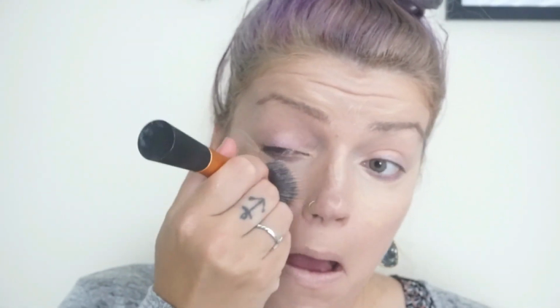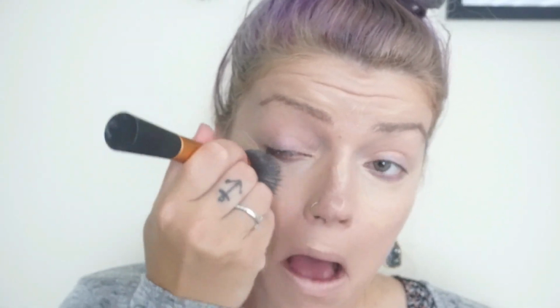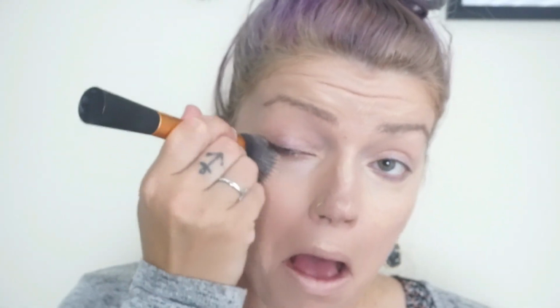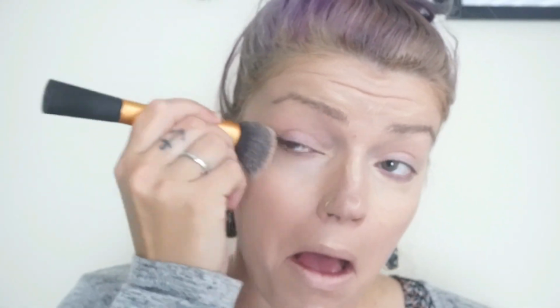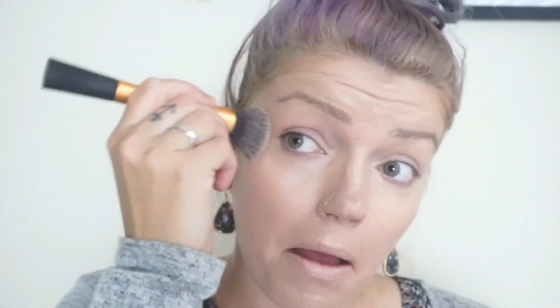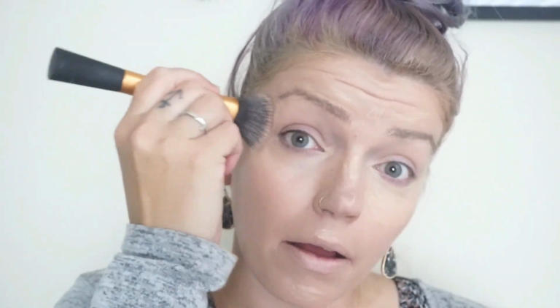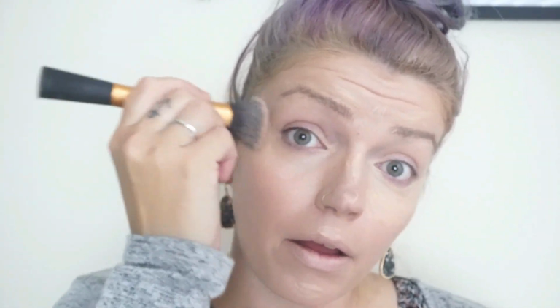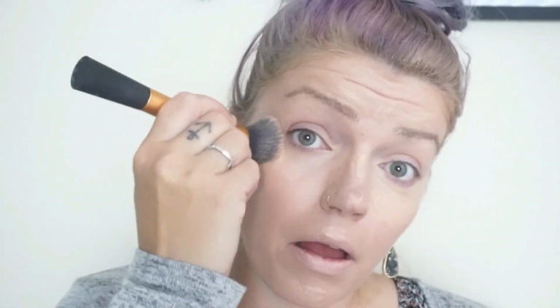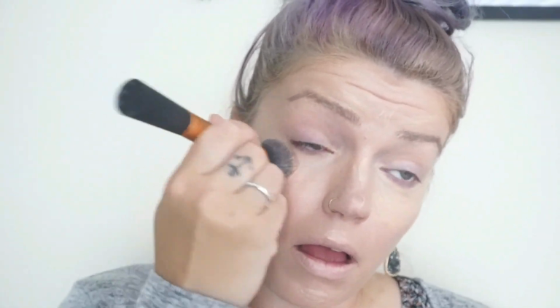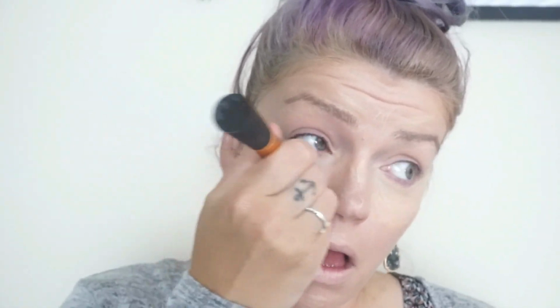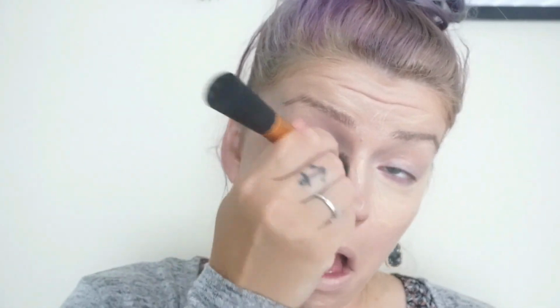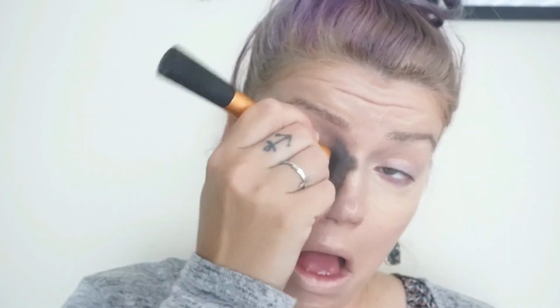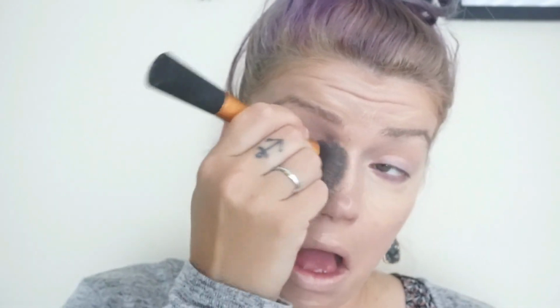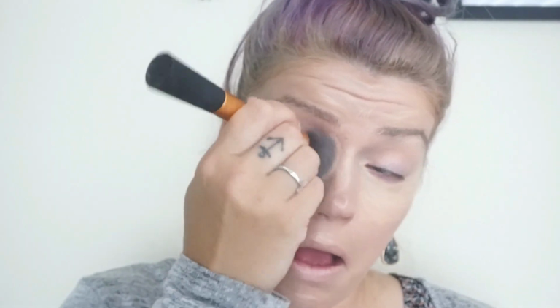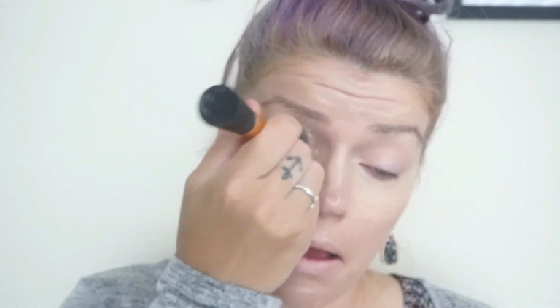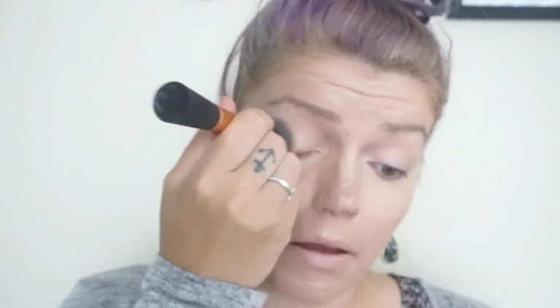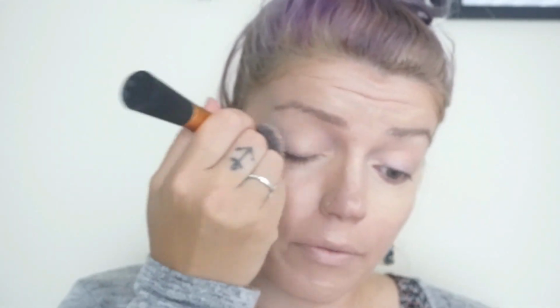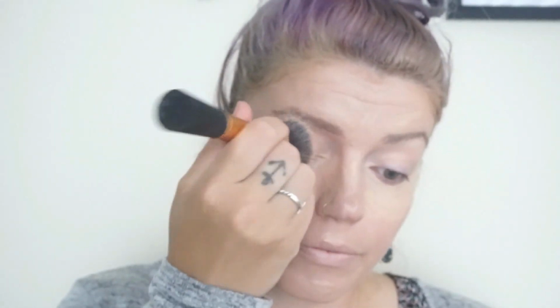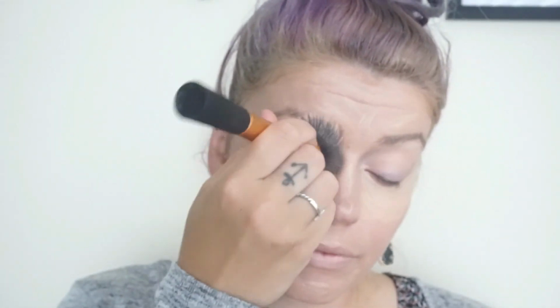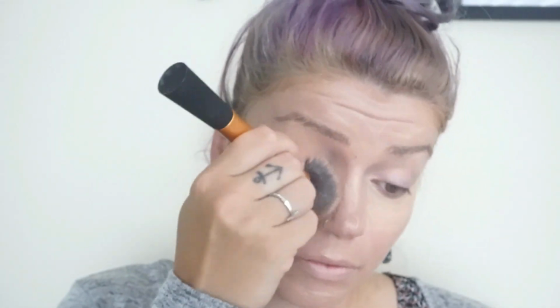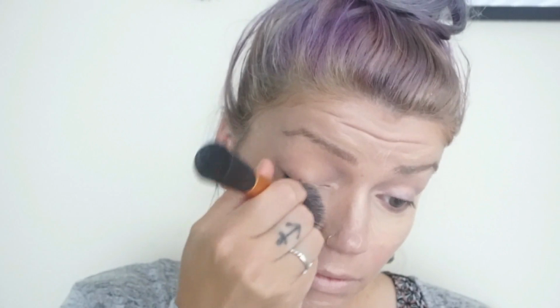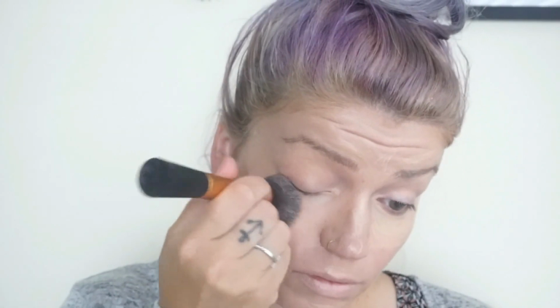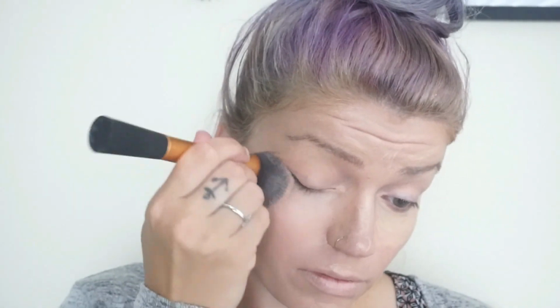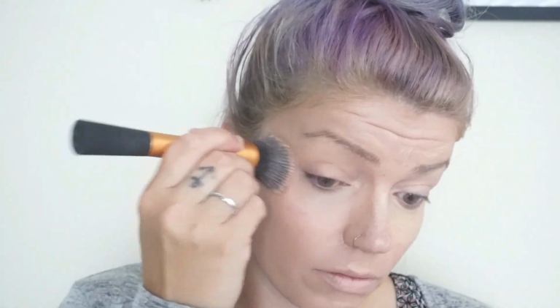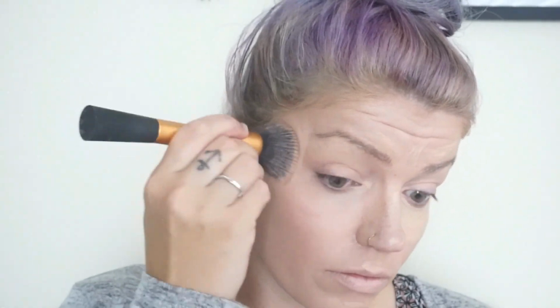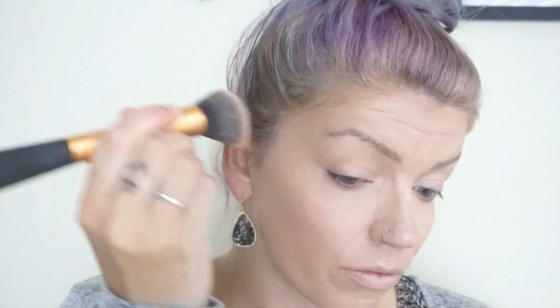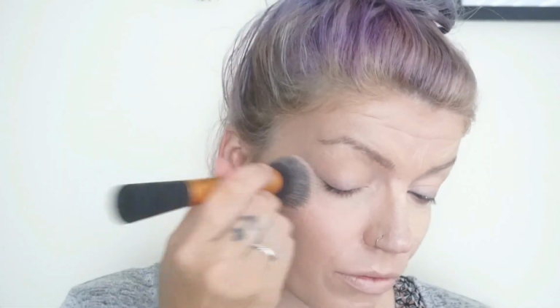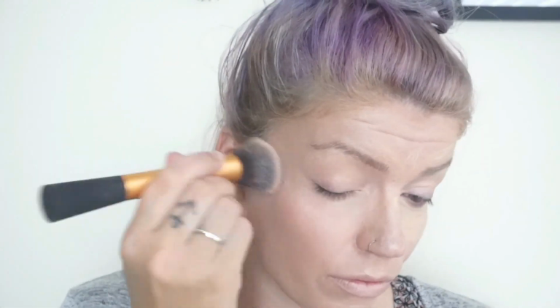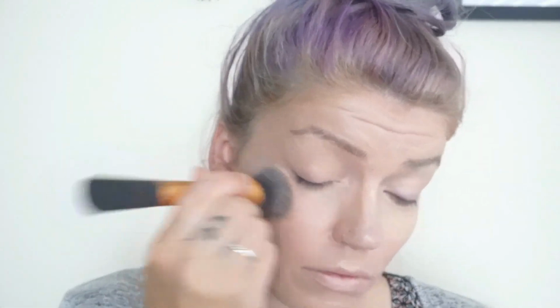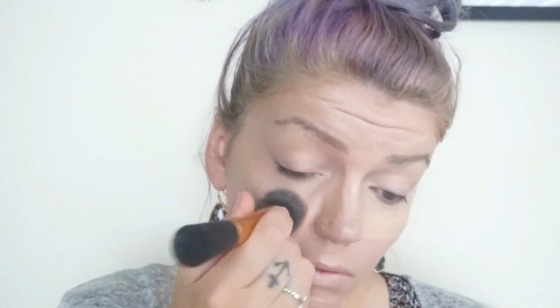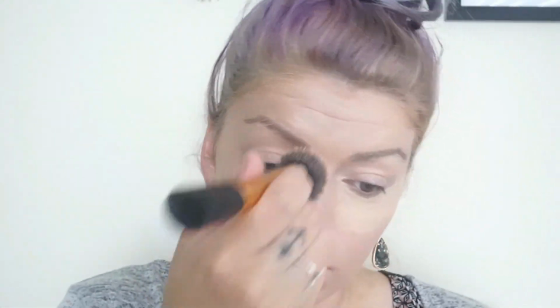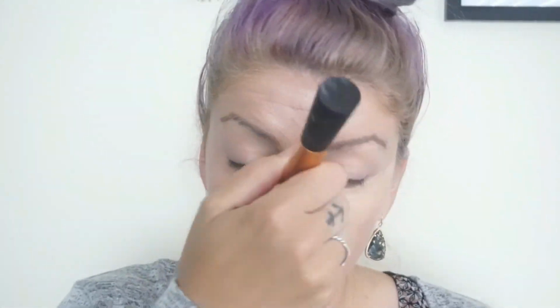After we get that product placed, you want to go in with your stippling brush and just pat that nice and evenly into the skin.